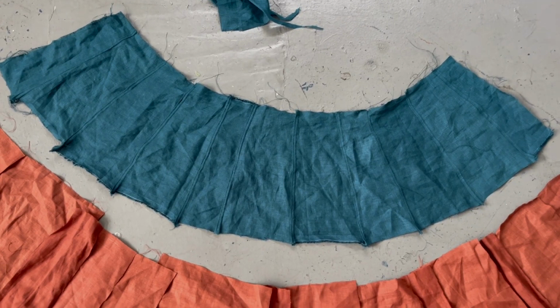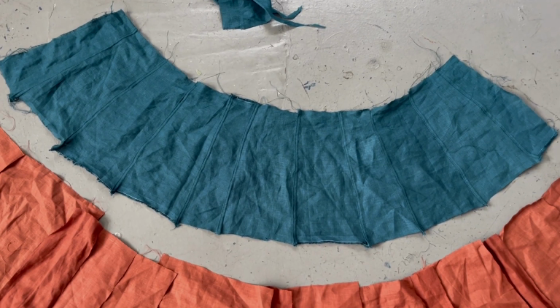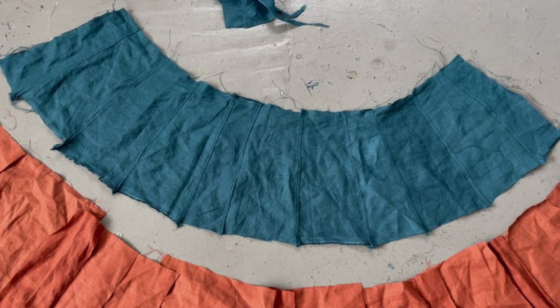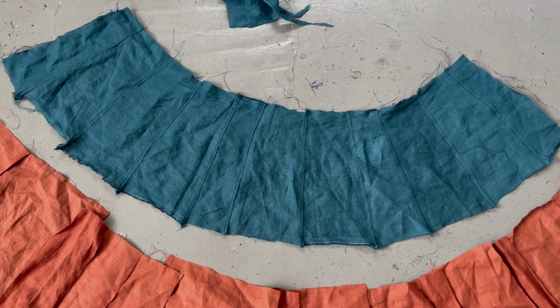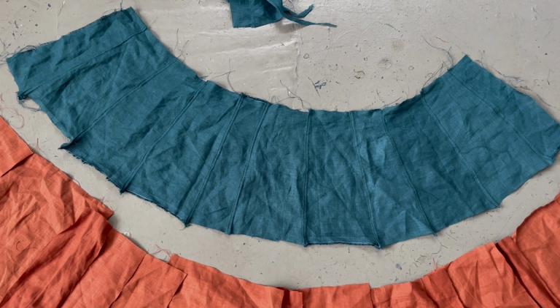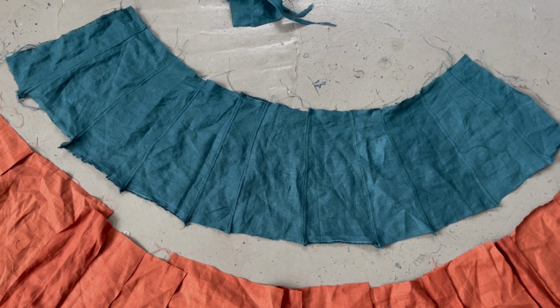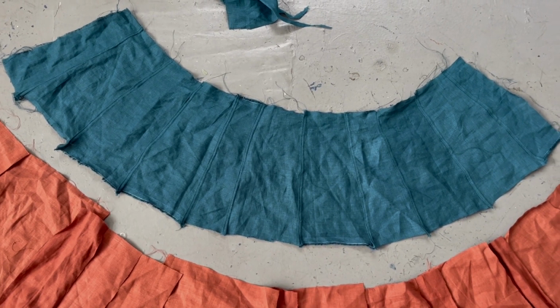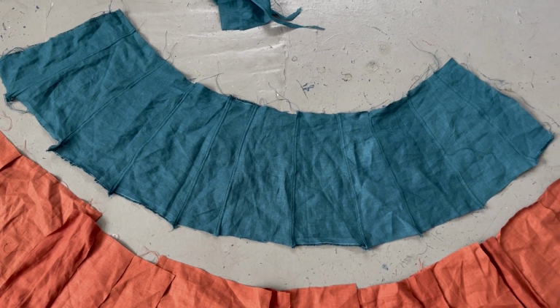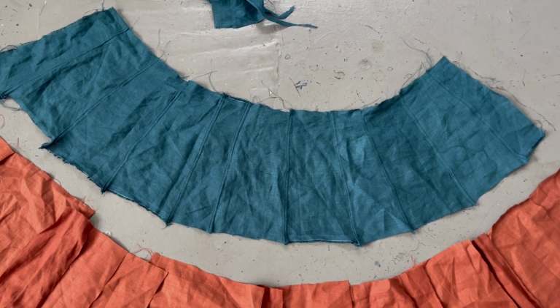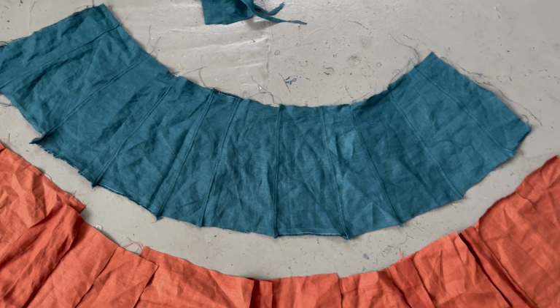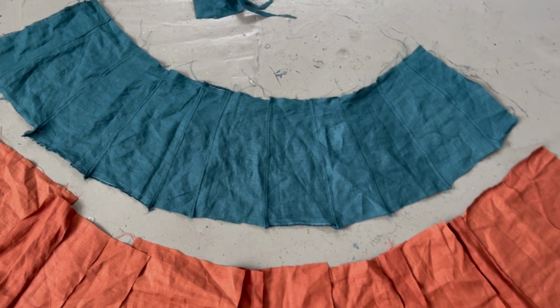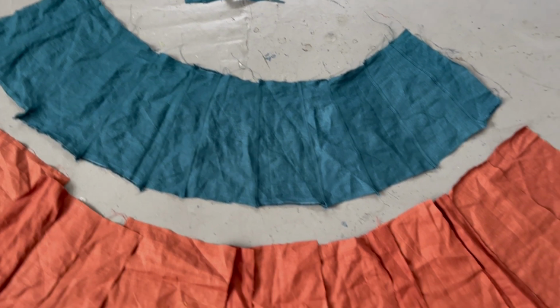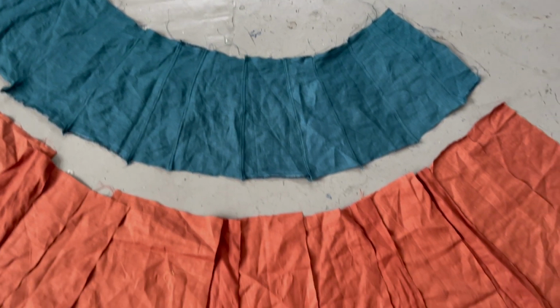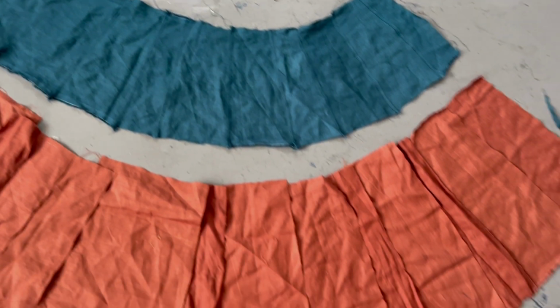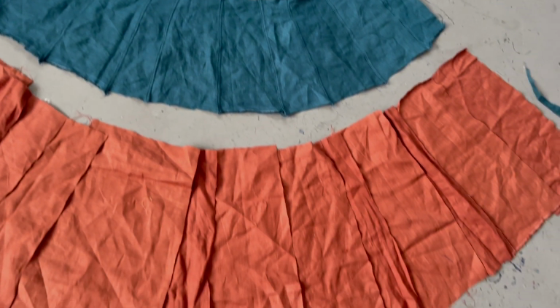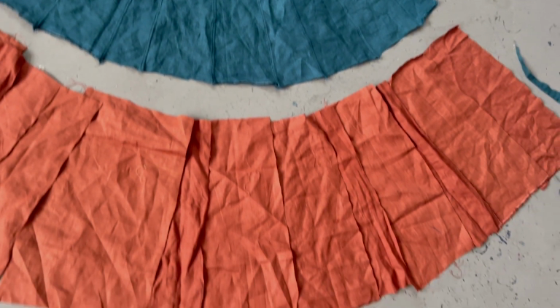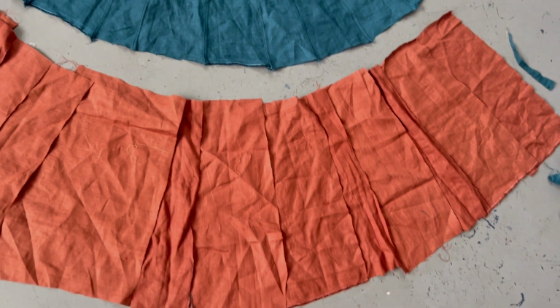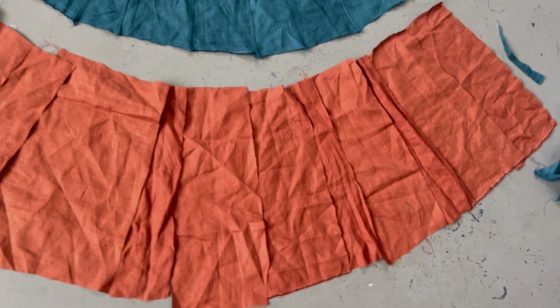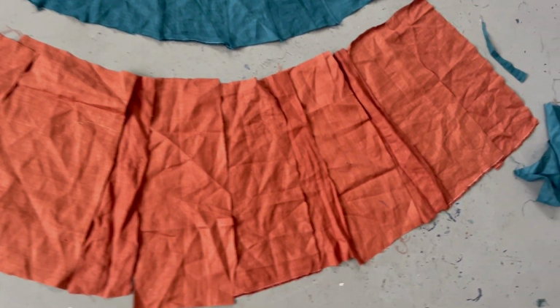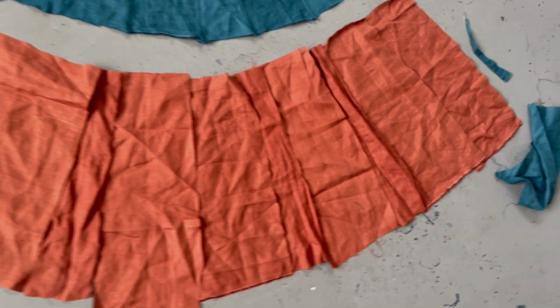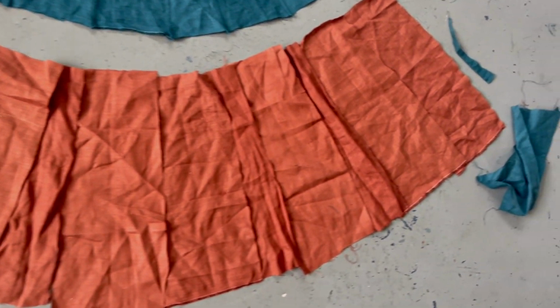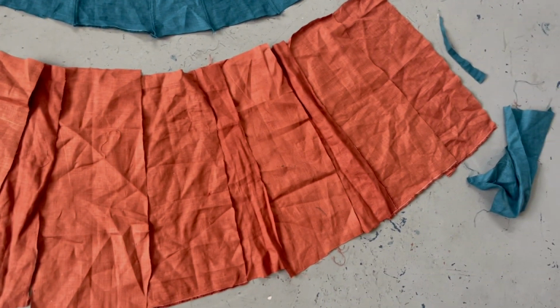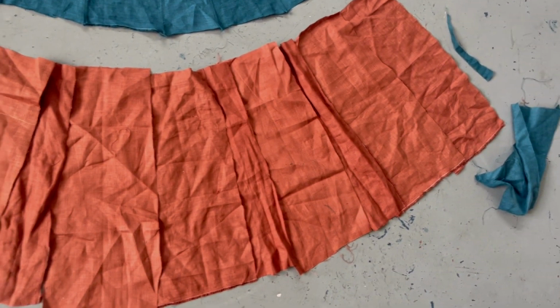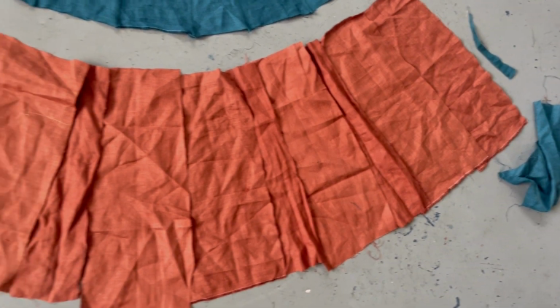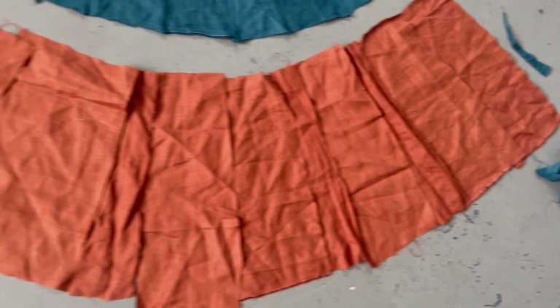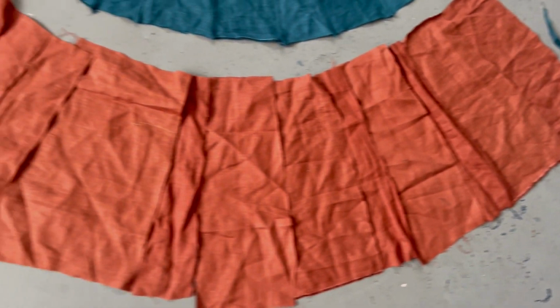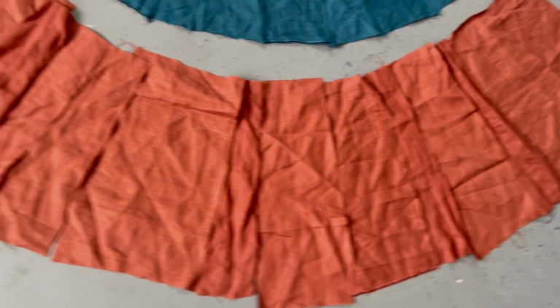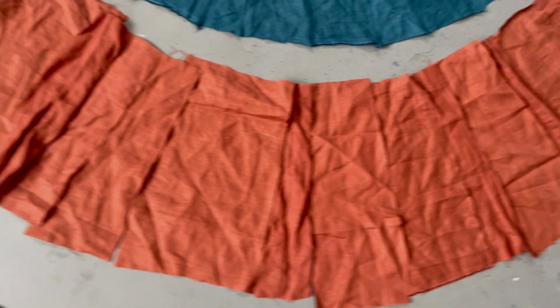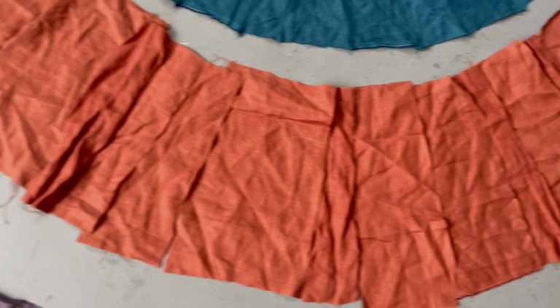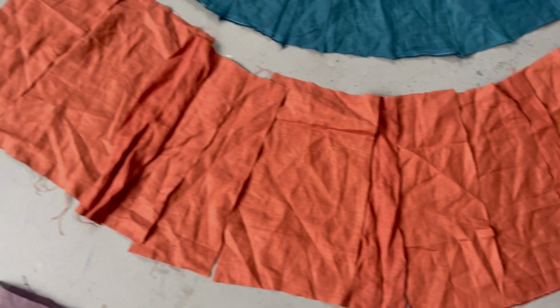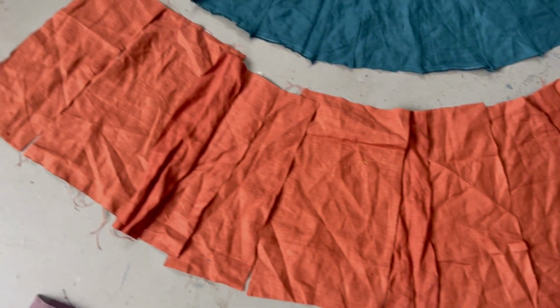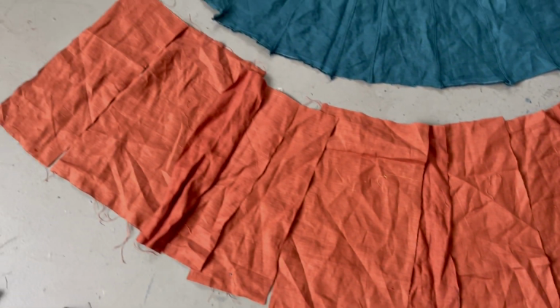With the top section I just kind of threw the pieces together randomly, but with this middle section I've laid them out the way I want them to go and I'm going to sew them down like that.